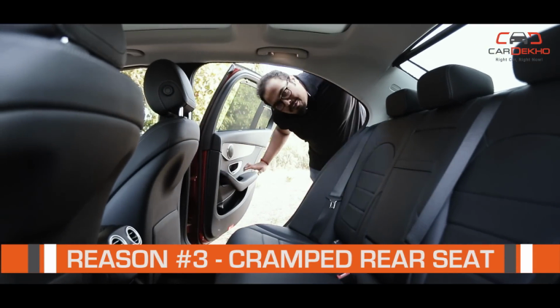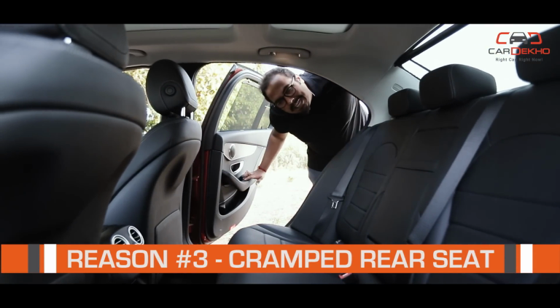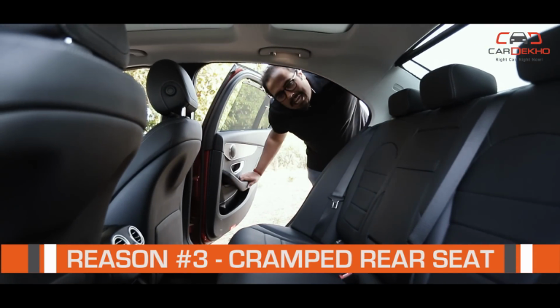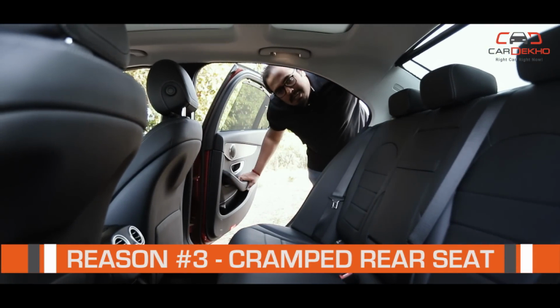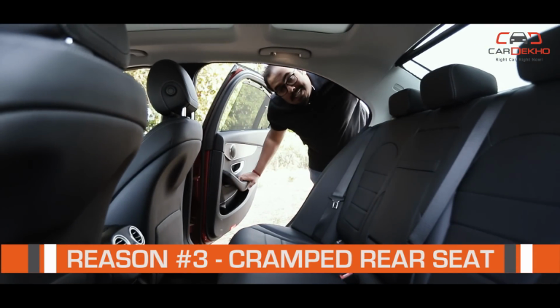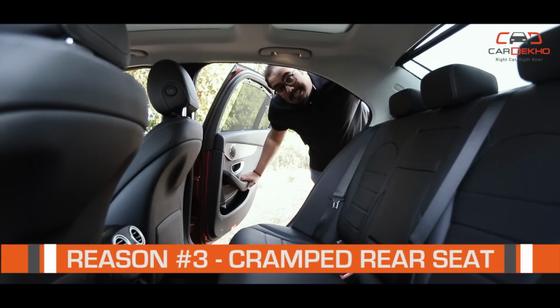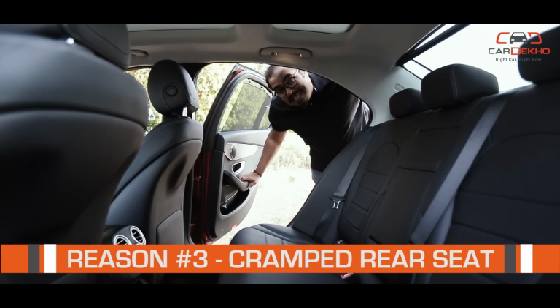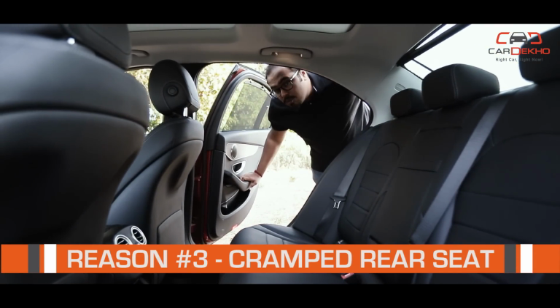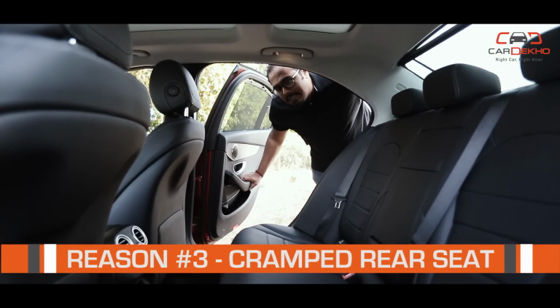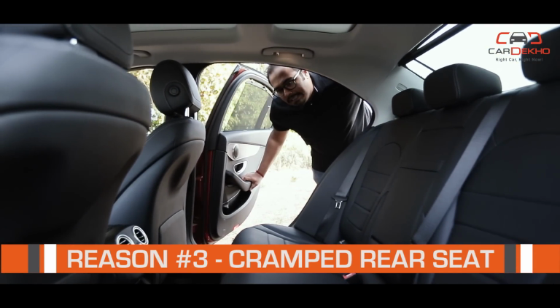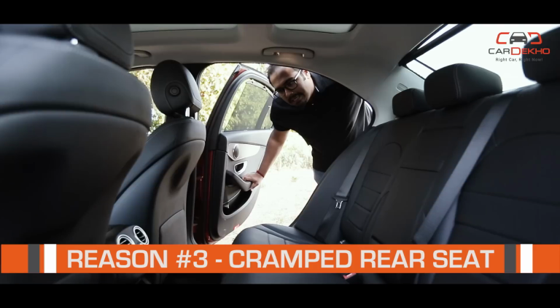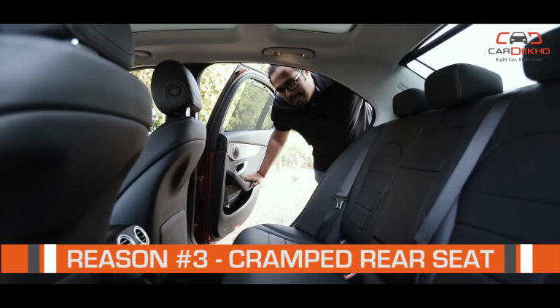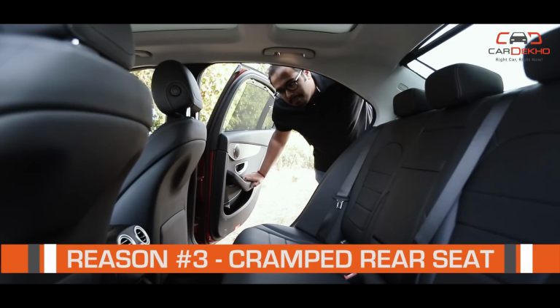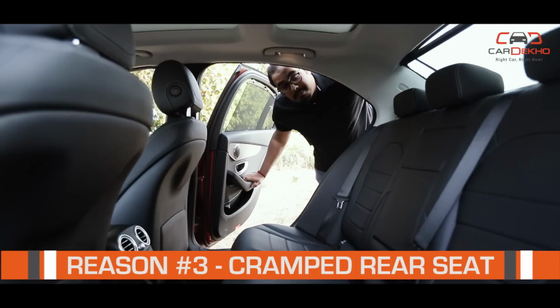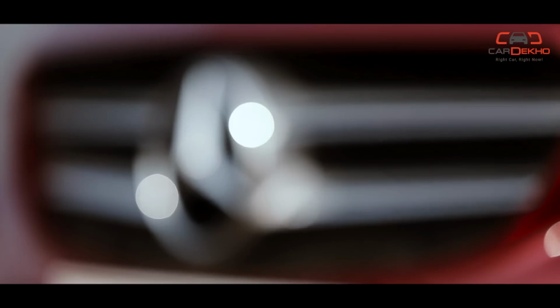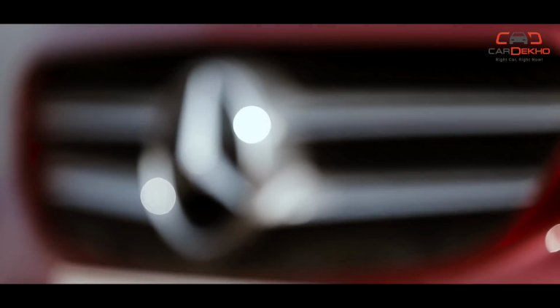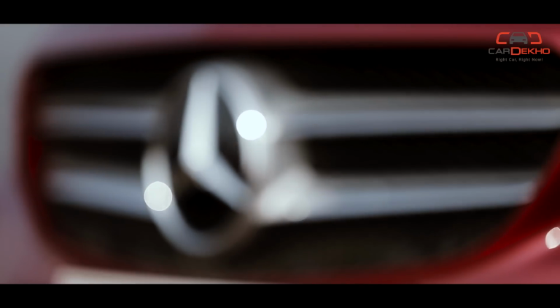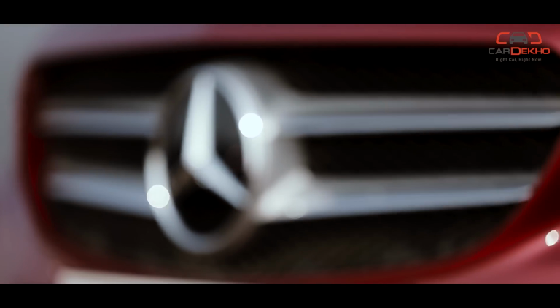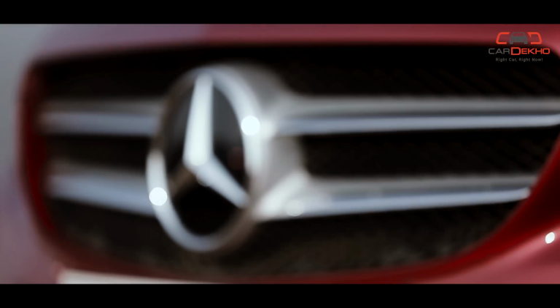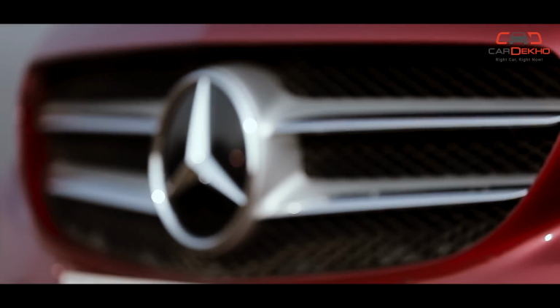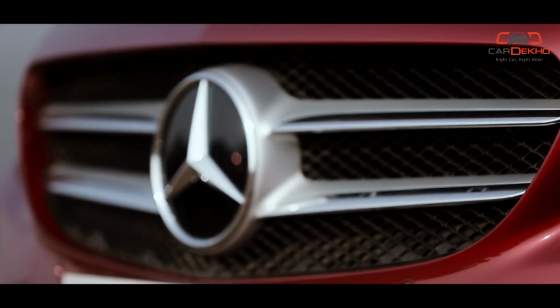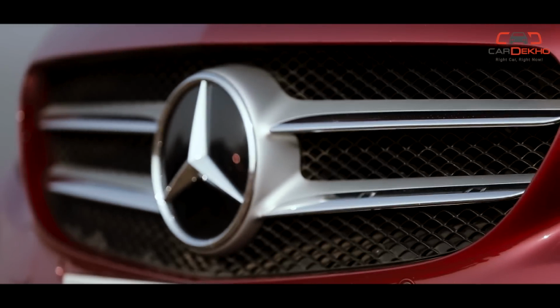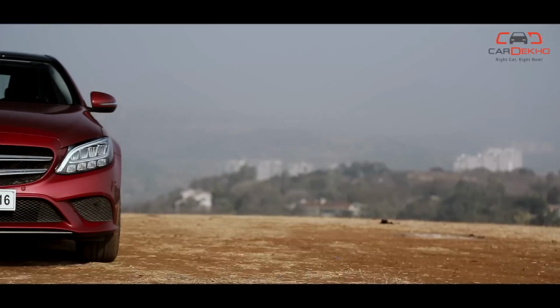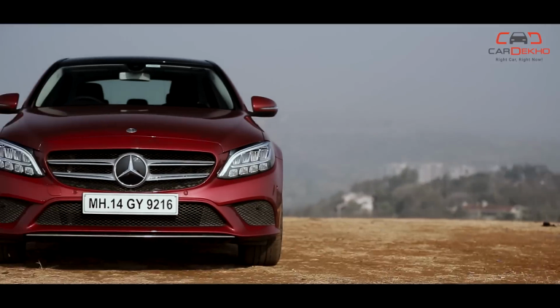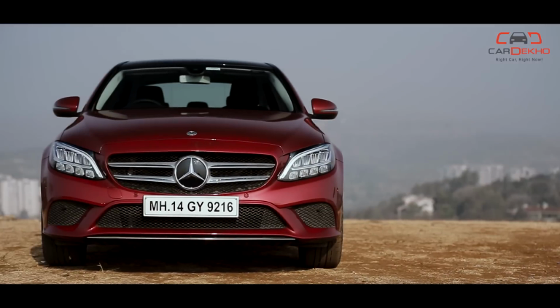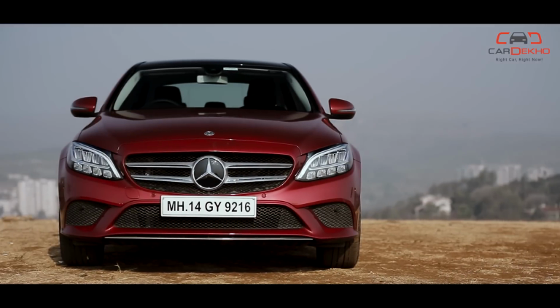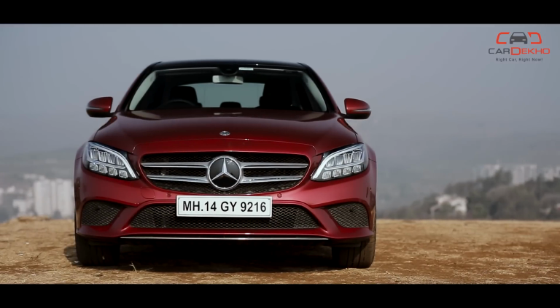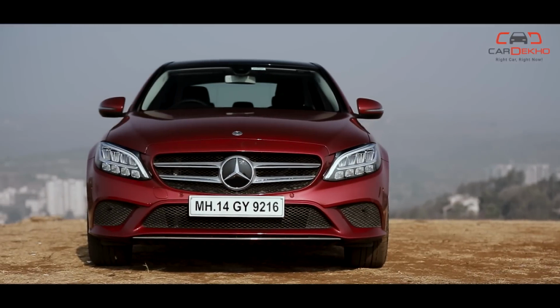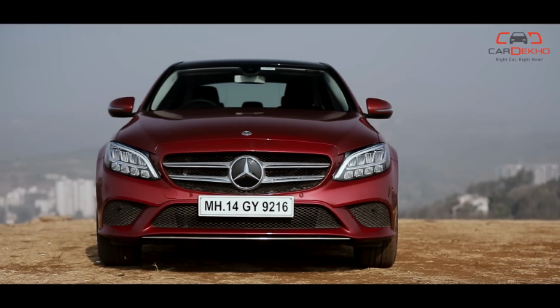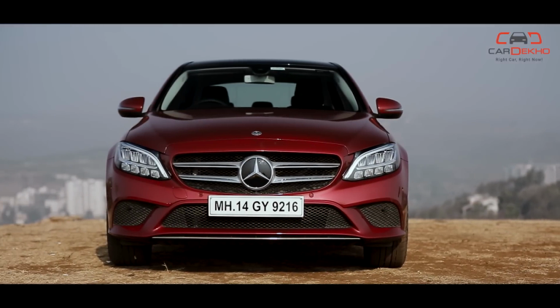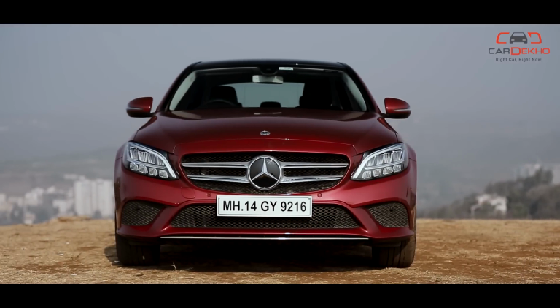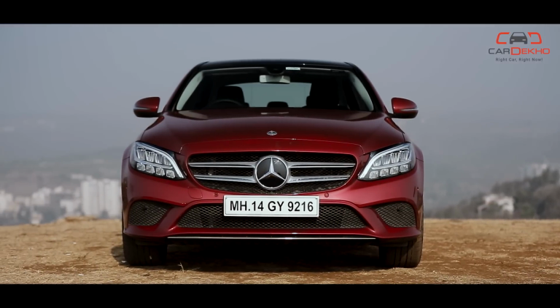Reason number three: if you are buying the C-Class, you are getting a Mercedes — a big, premium car — and you expect it to feel fully loaded and spacious. However, at this price point, you feel like you should be getting more for your money.